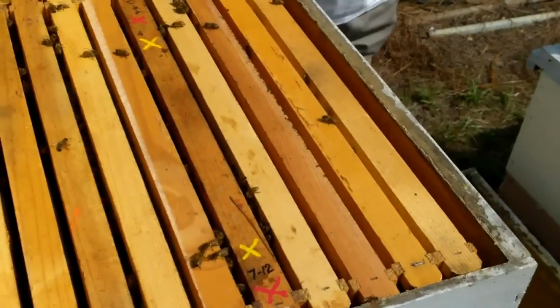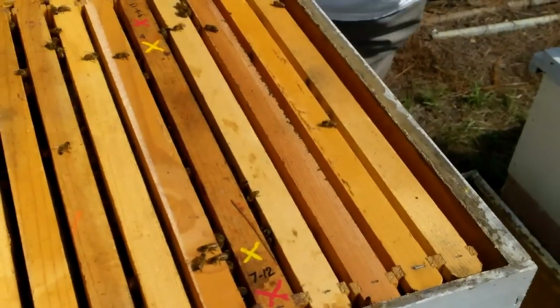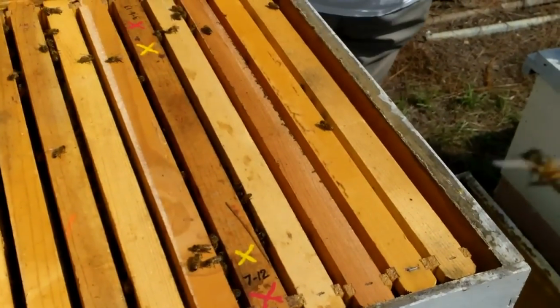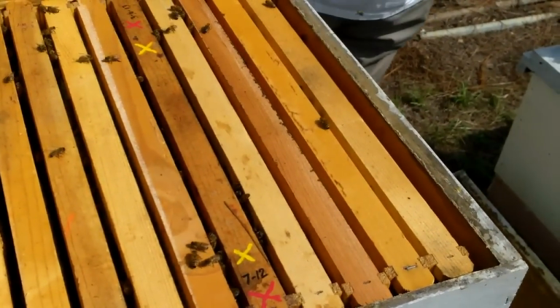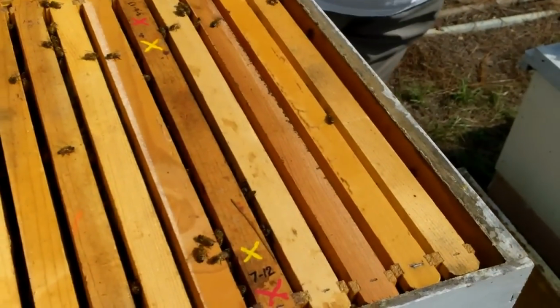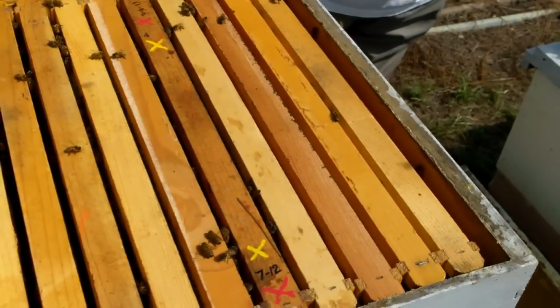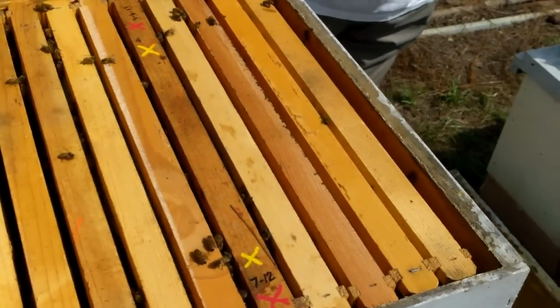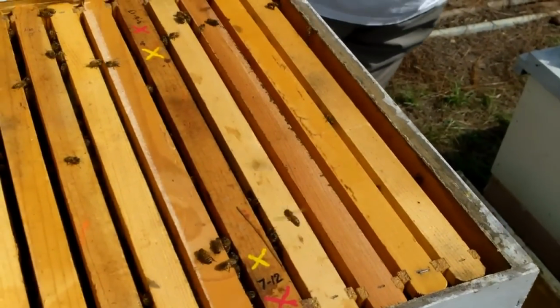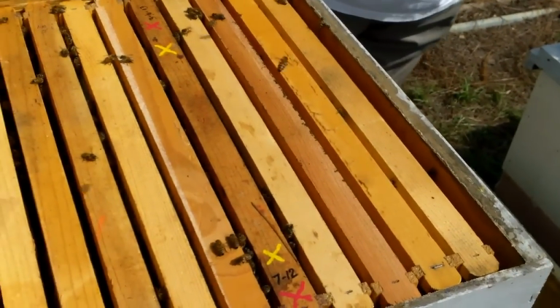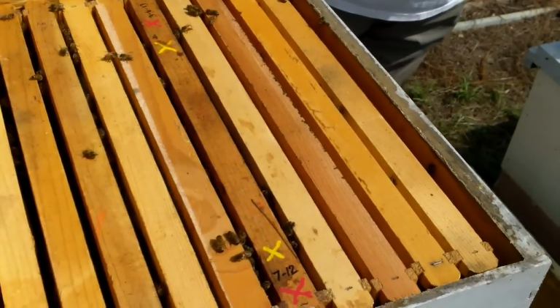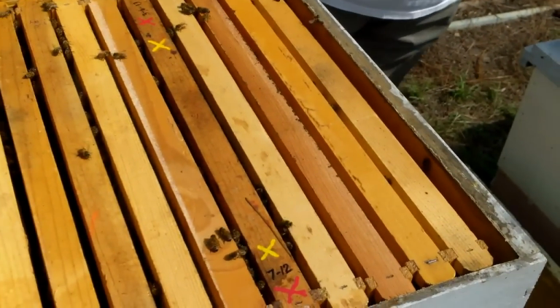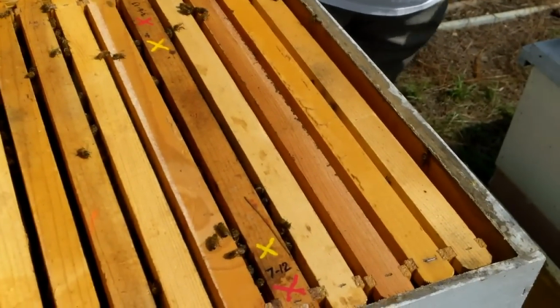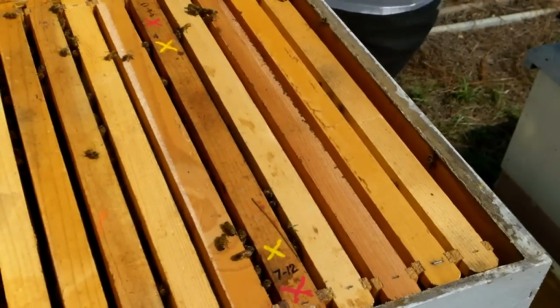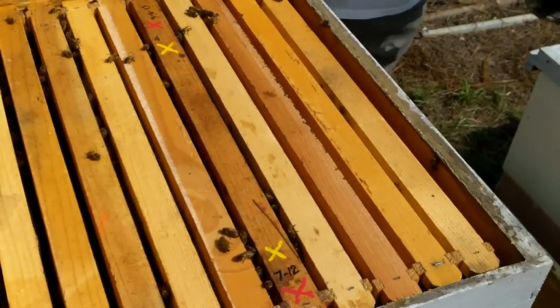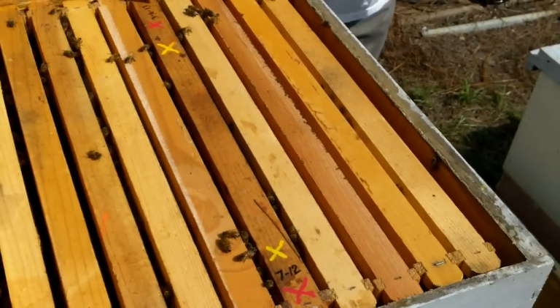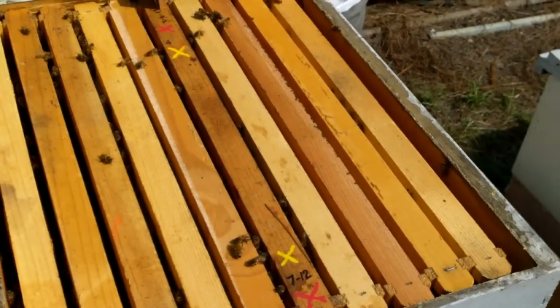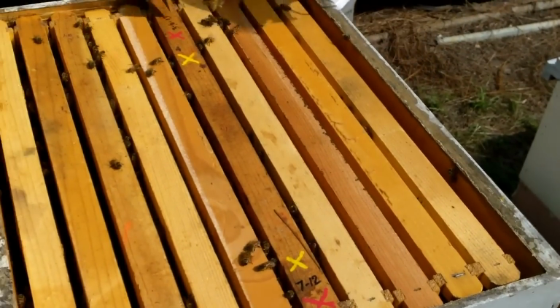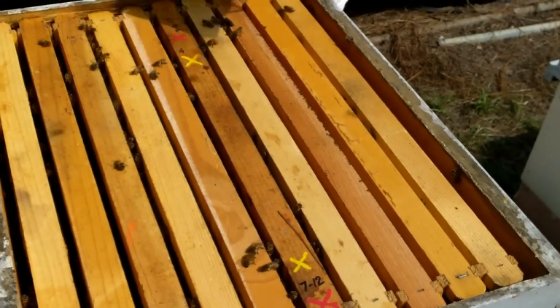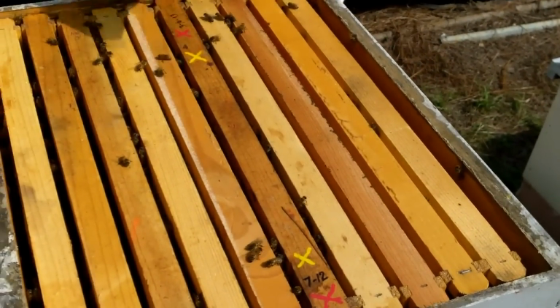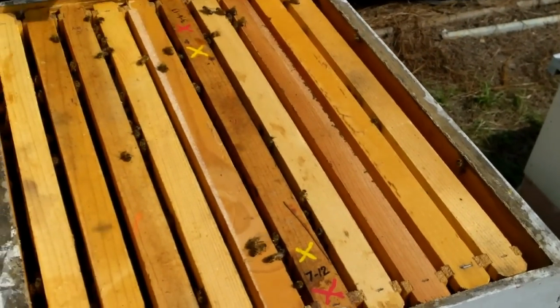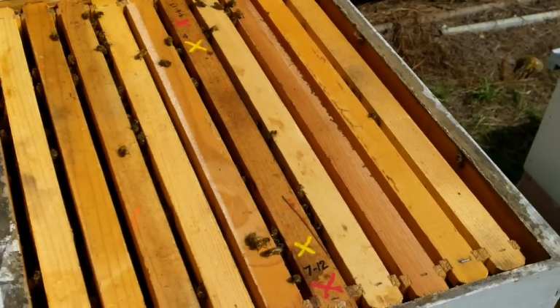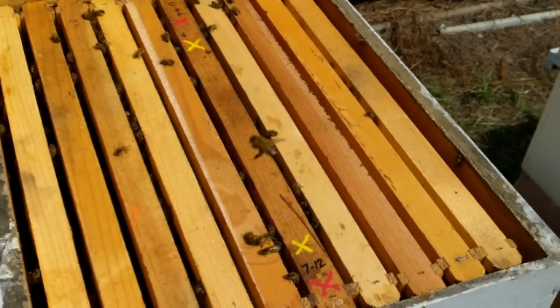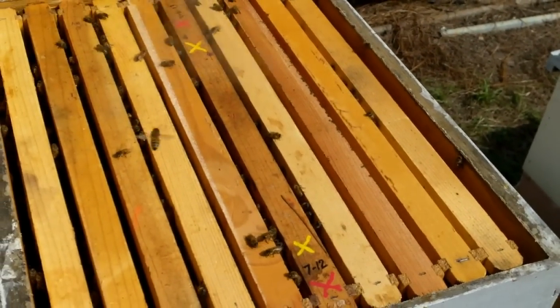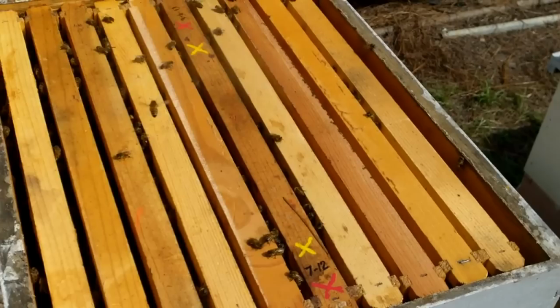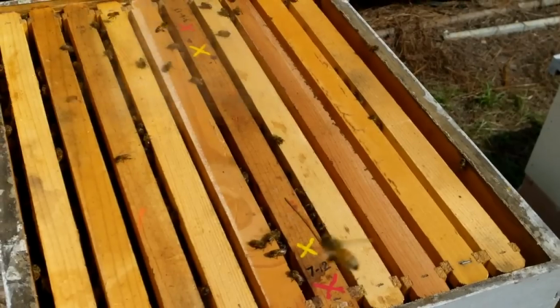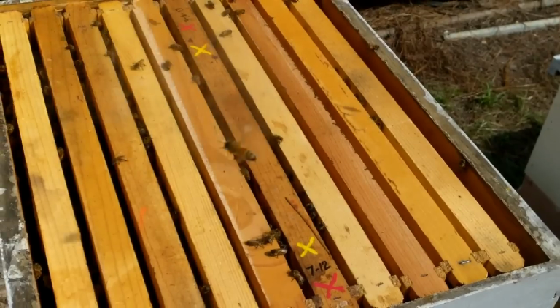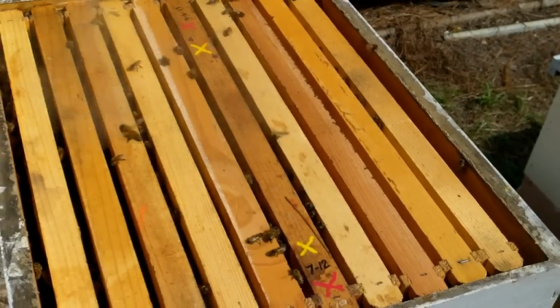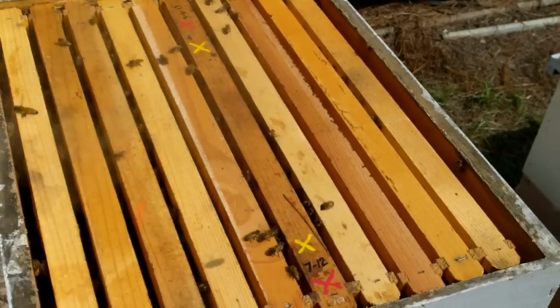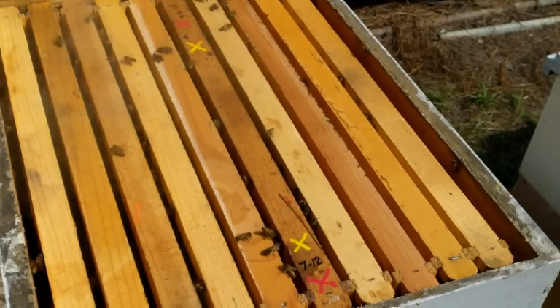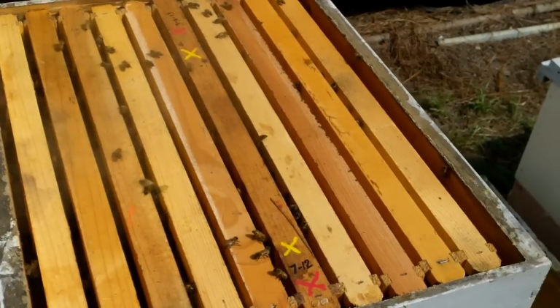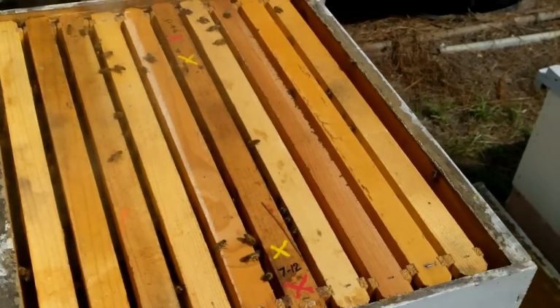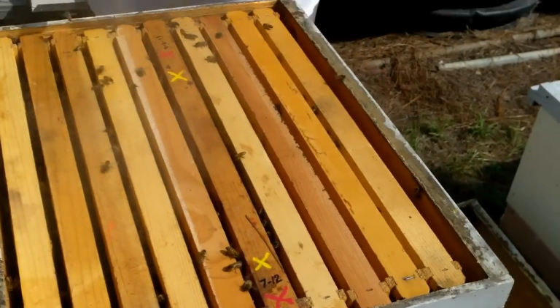How many cups did you grab? 24 — 12 on each bar.